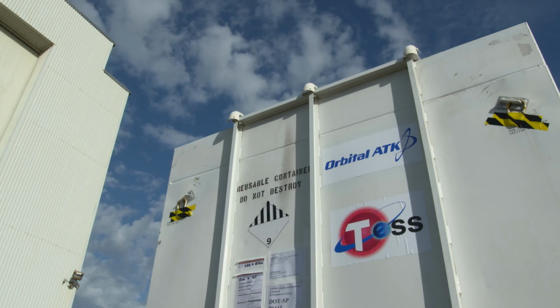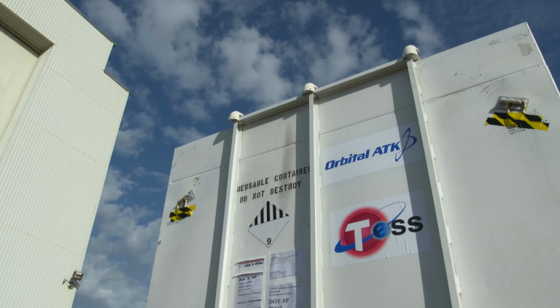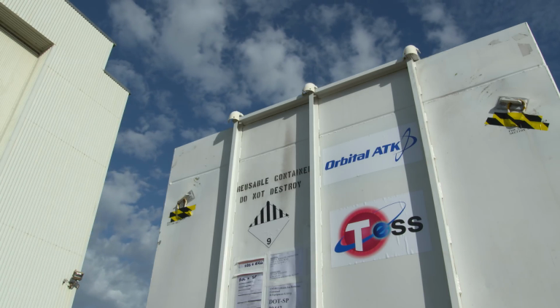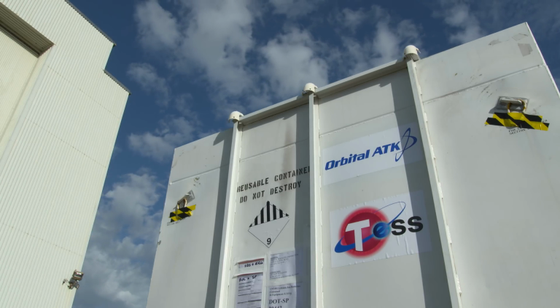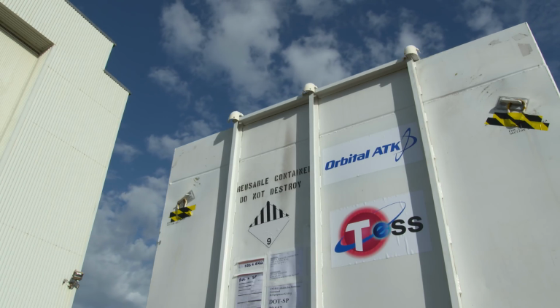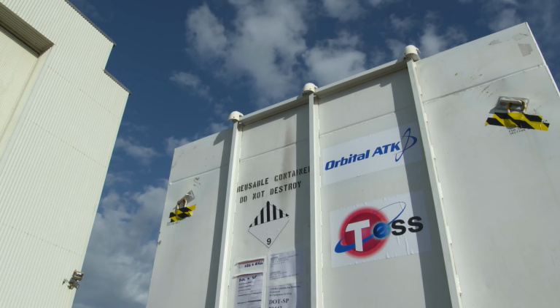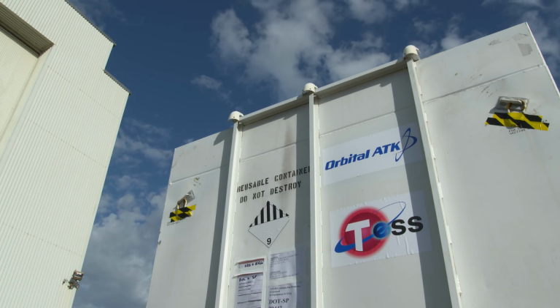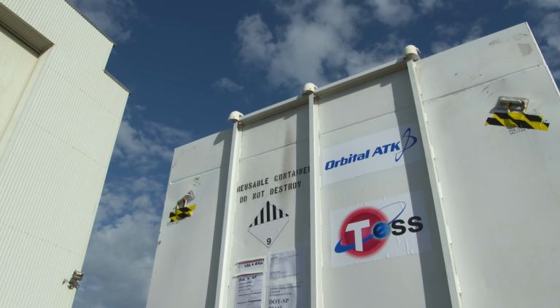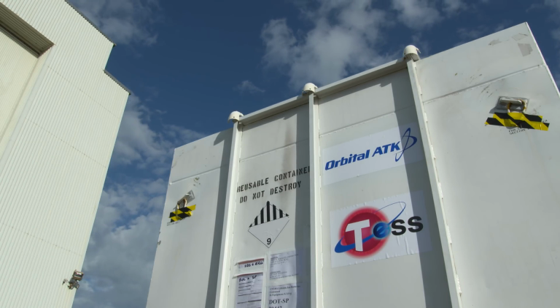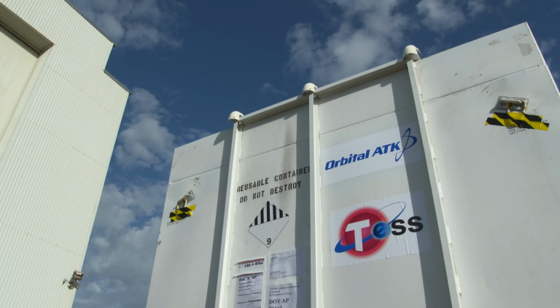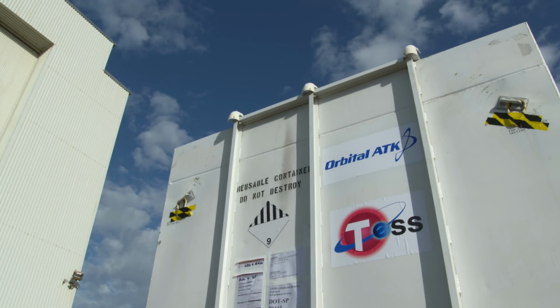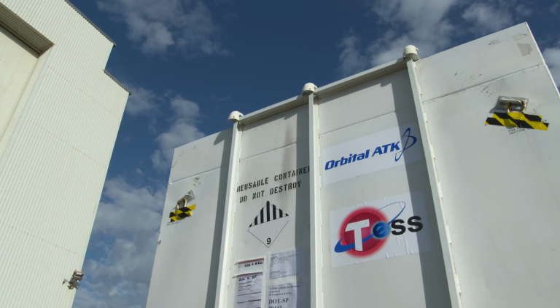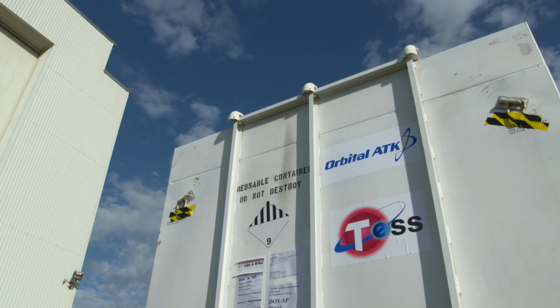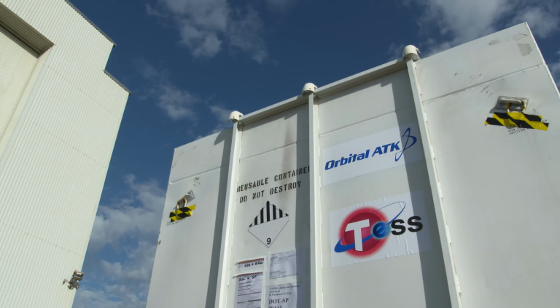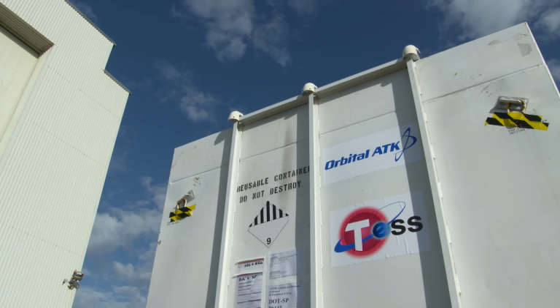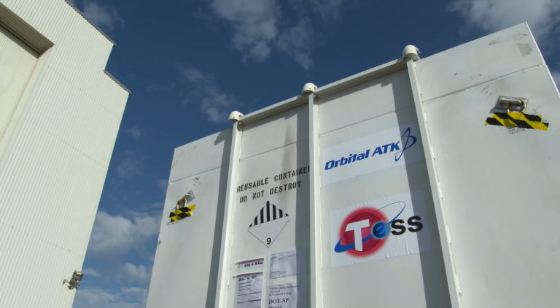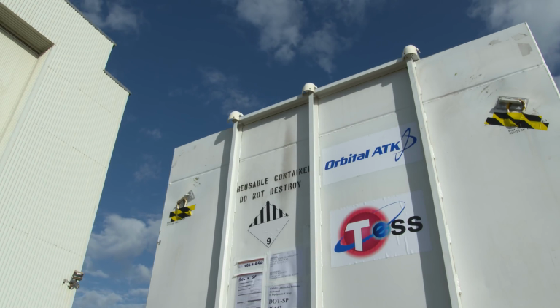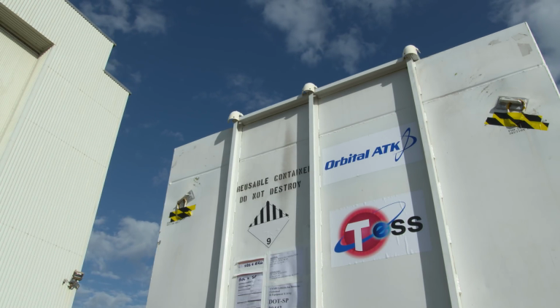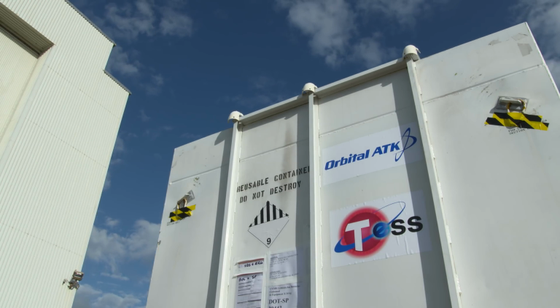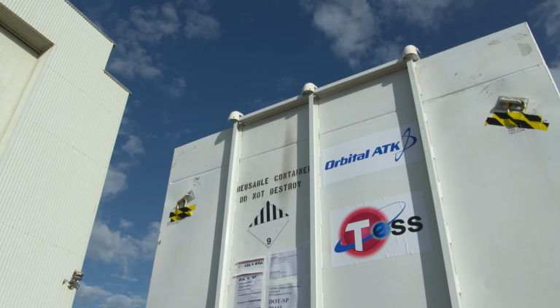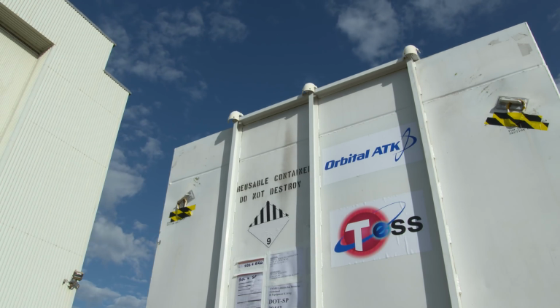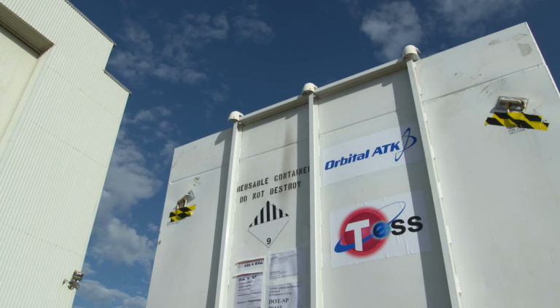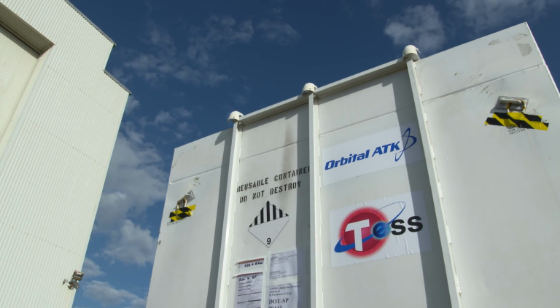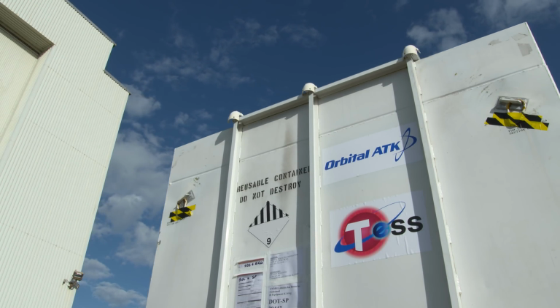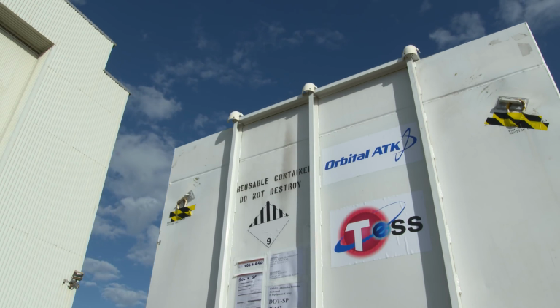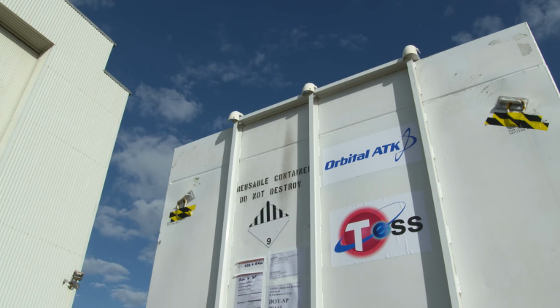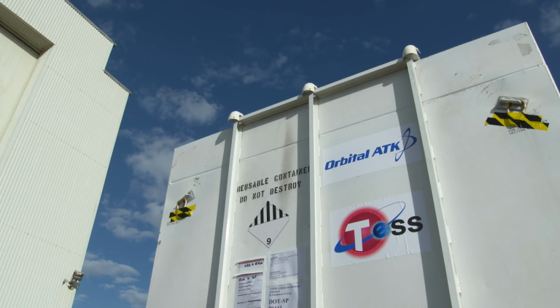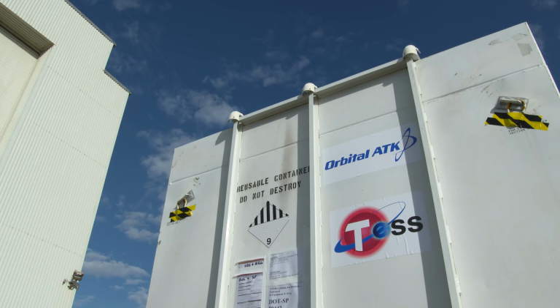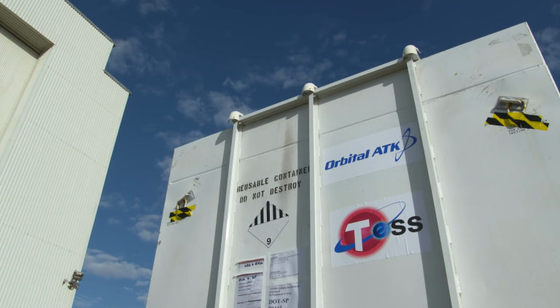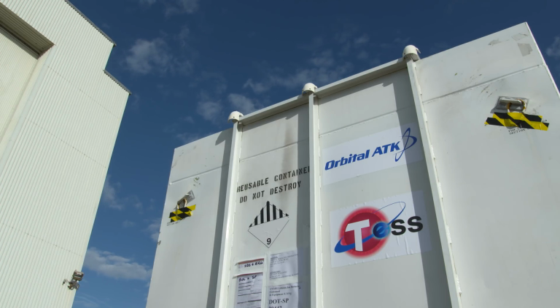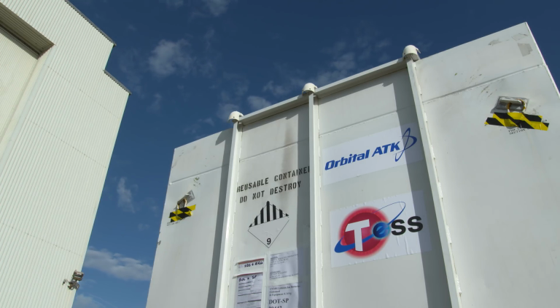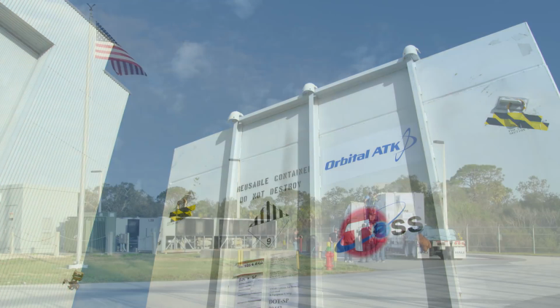TESS stands for Transiting Exoplanet Survey Satellite. It's designed to spend two years searching for exoplanets.